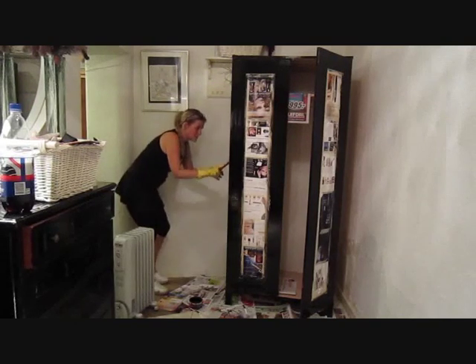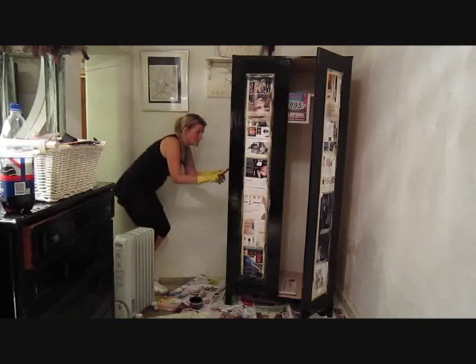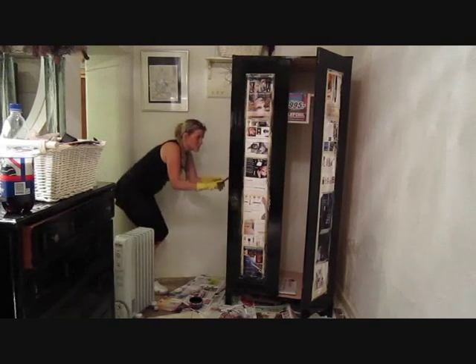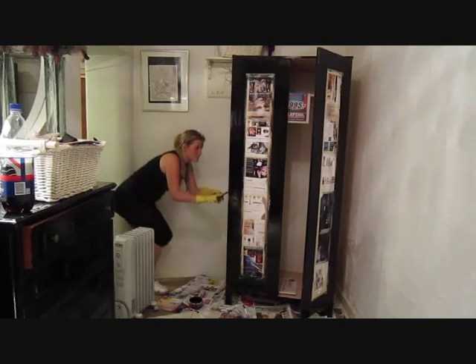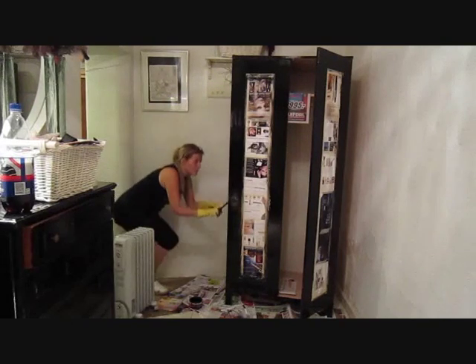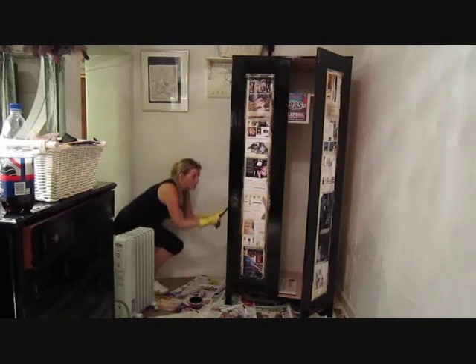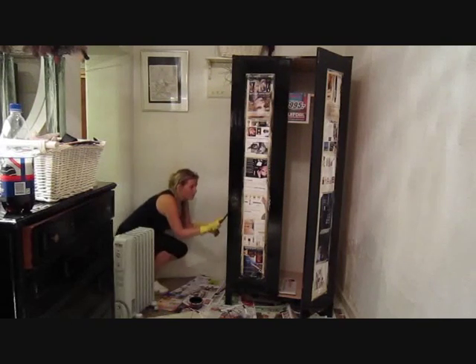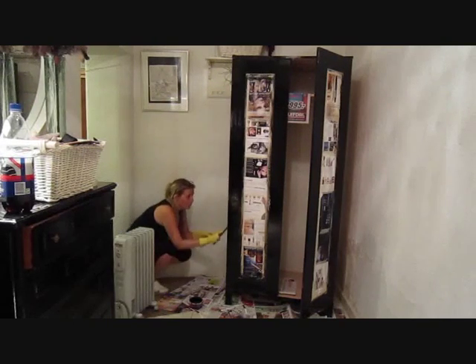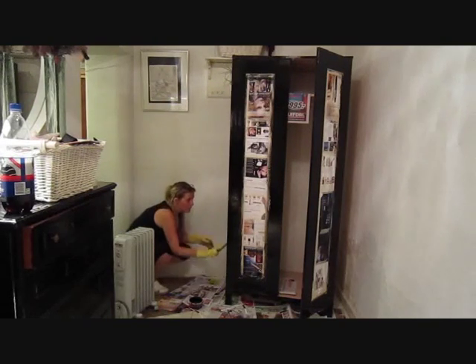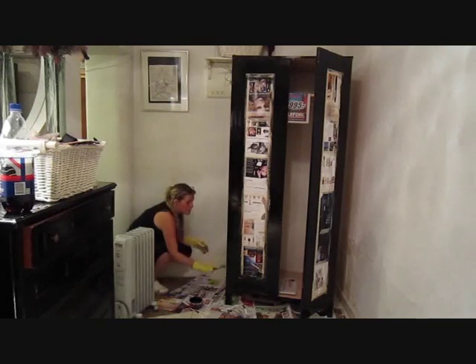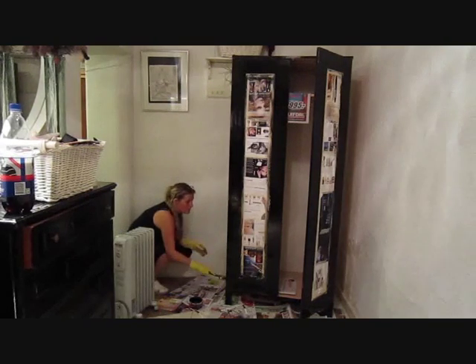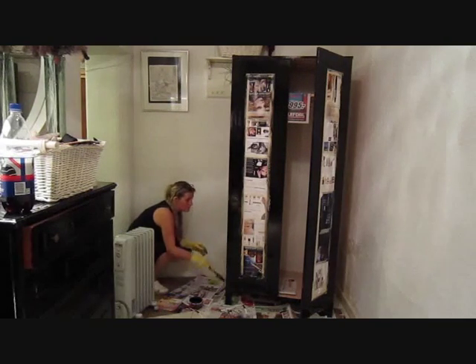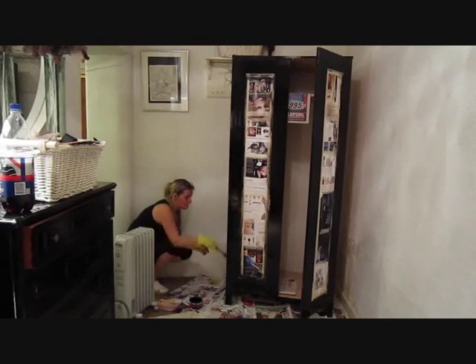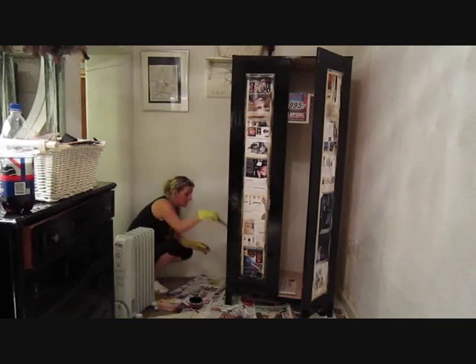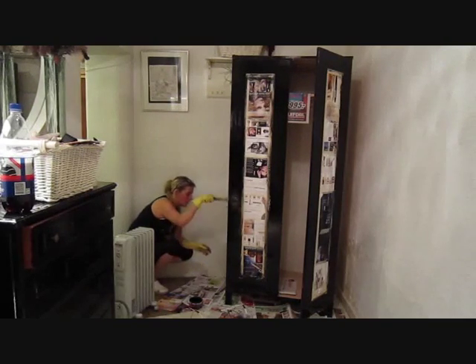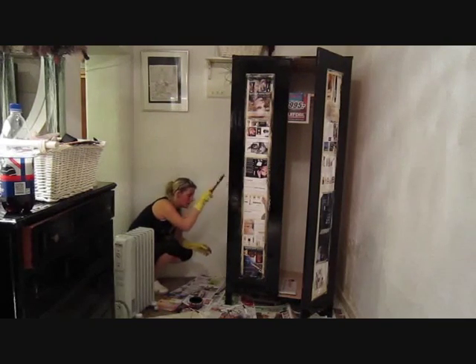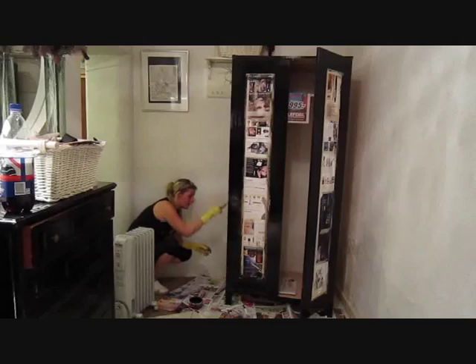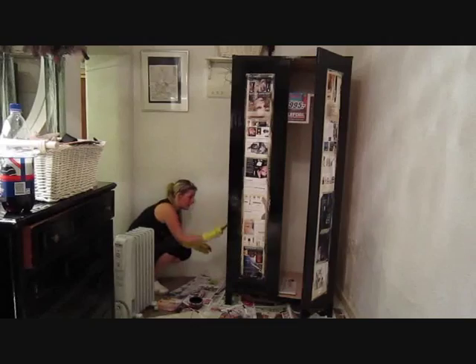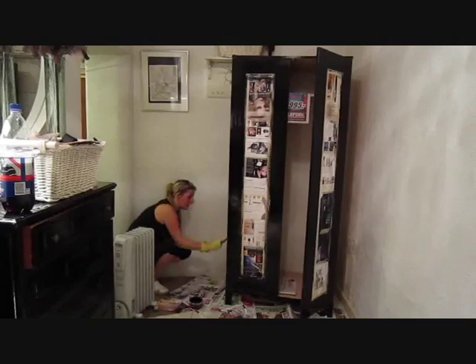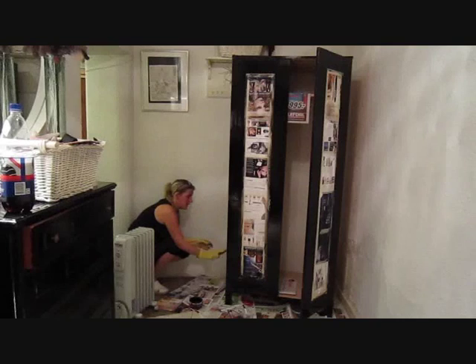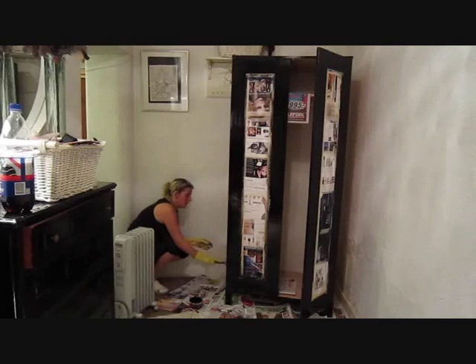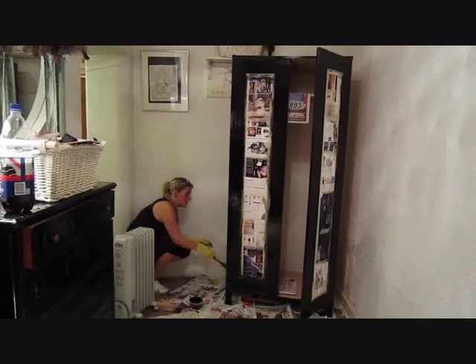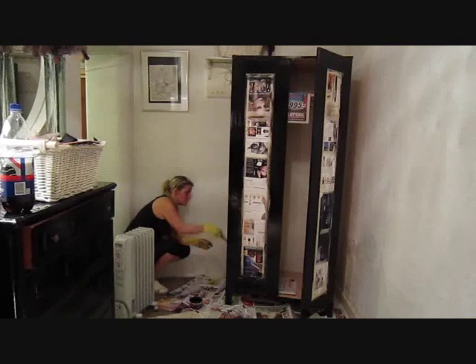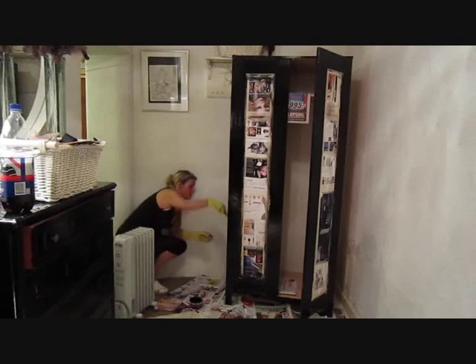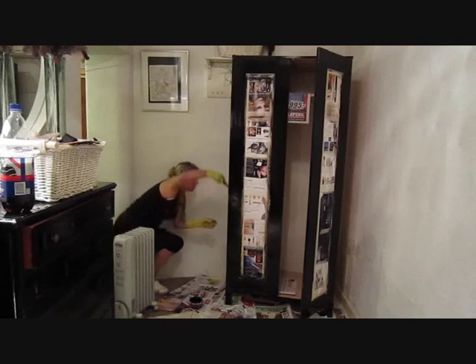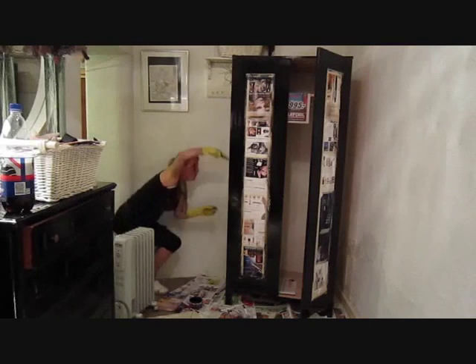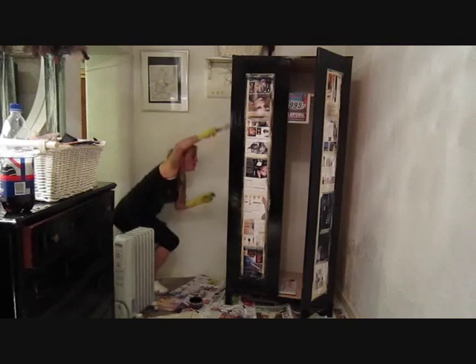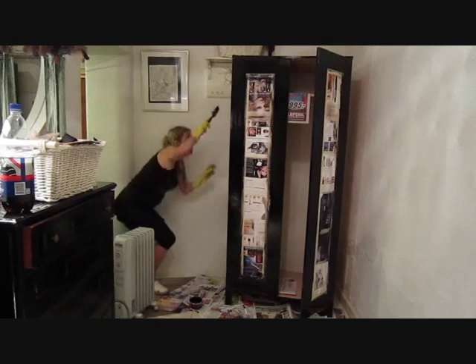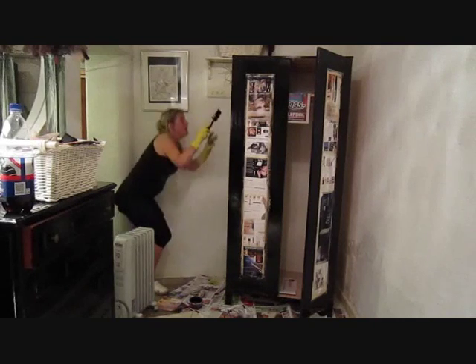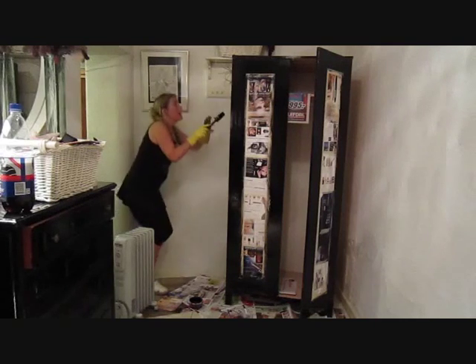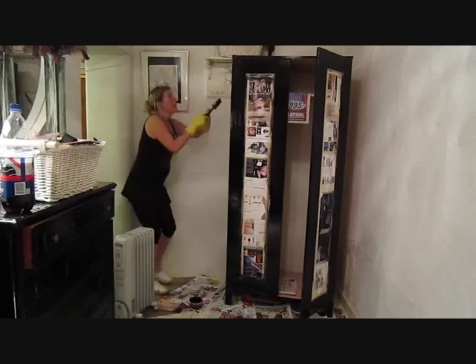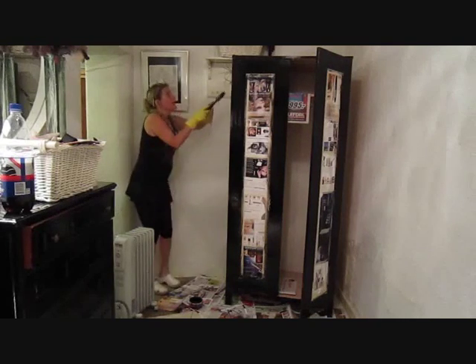Something ugly and cheap from Ikea — transformed.